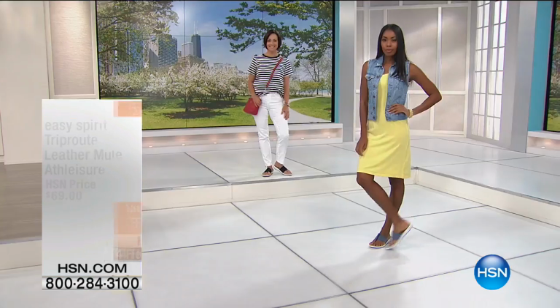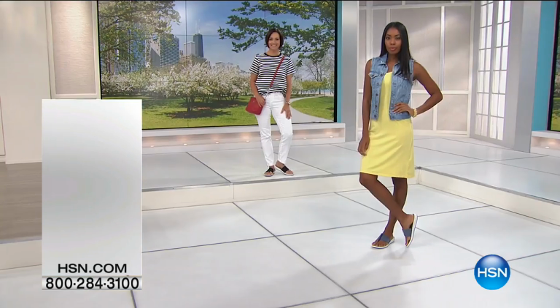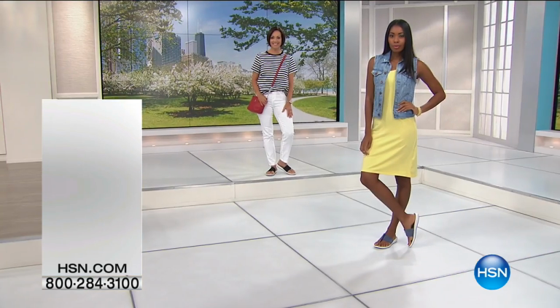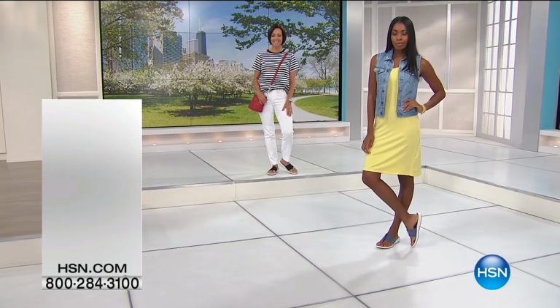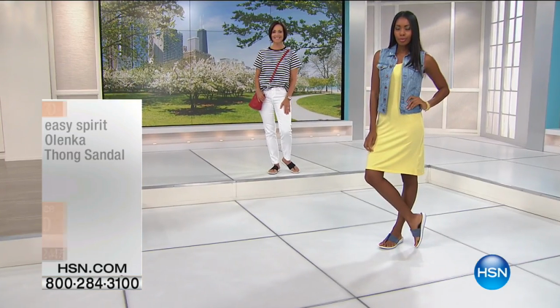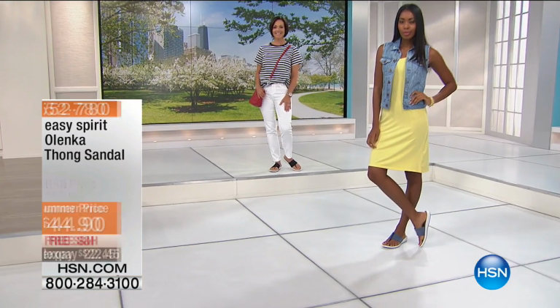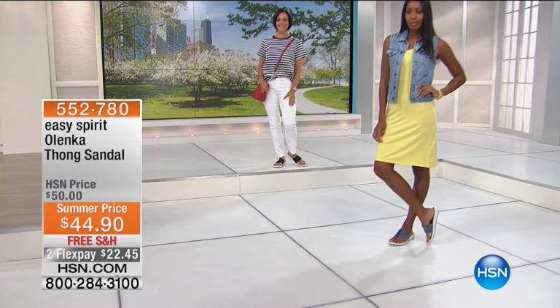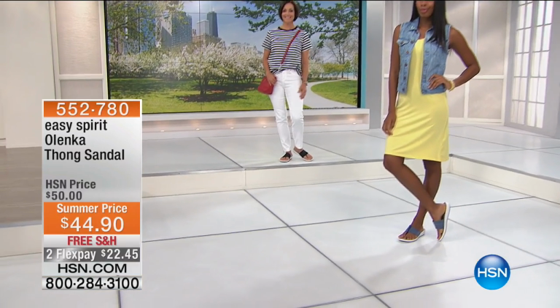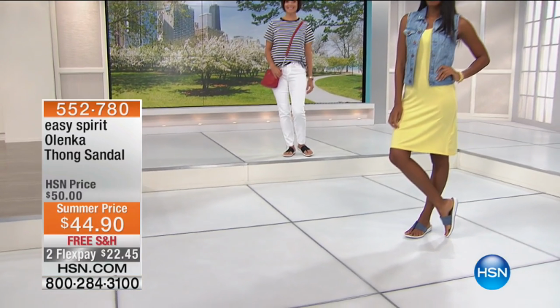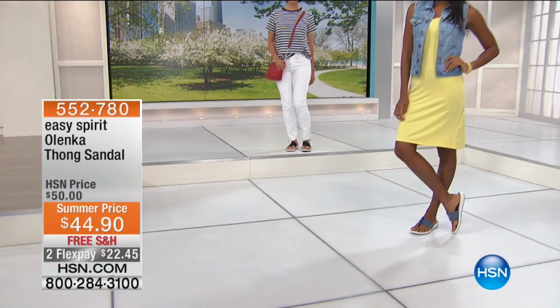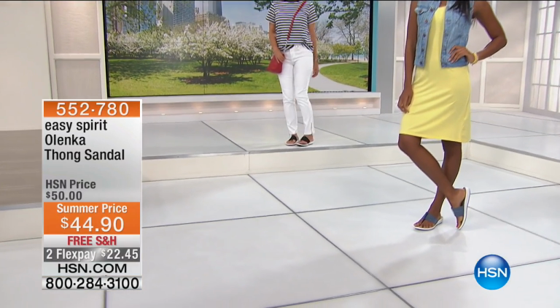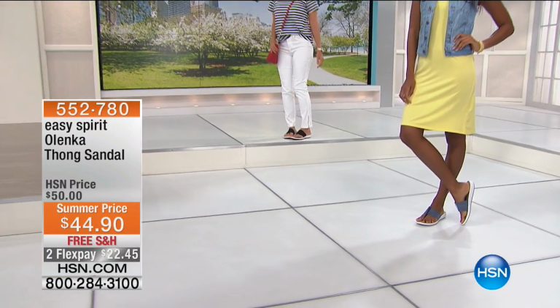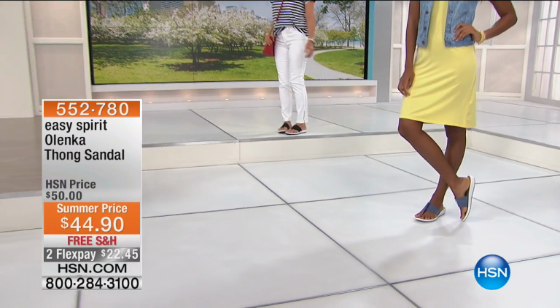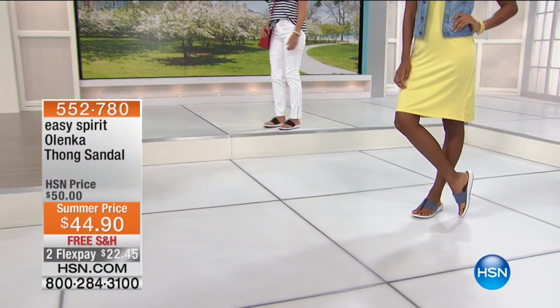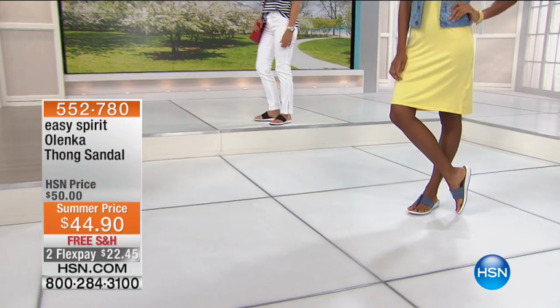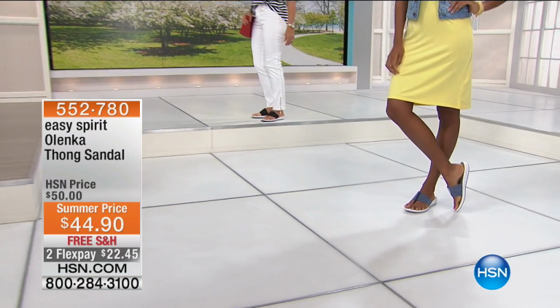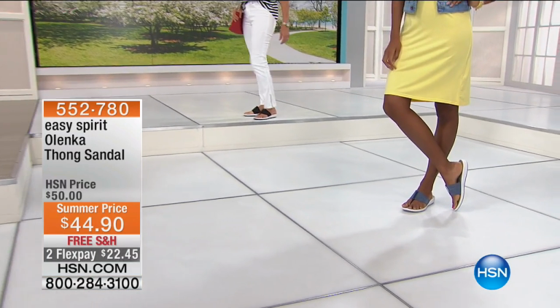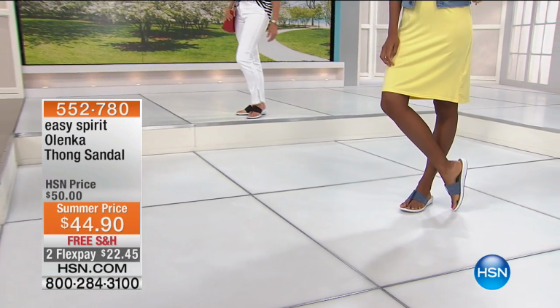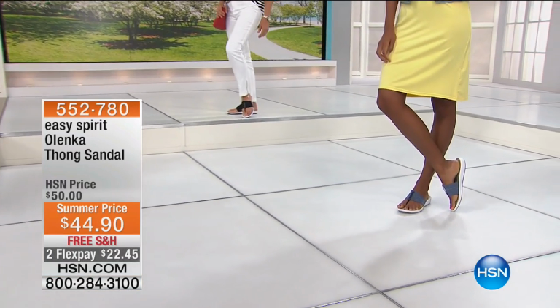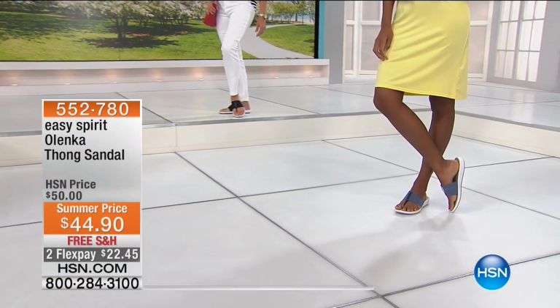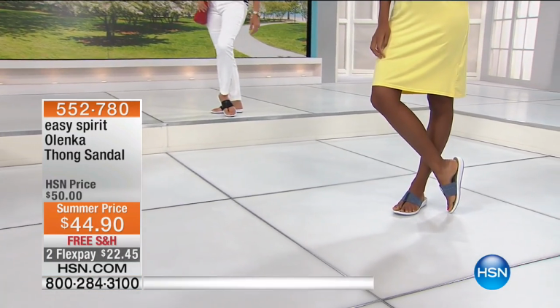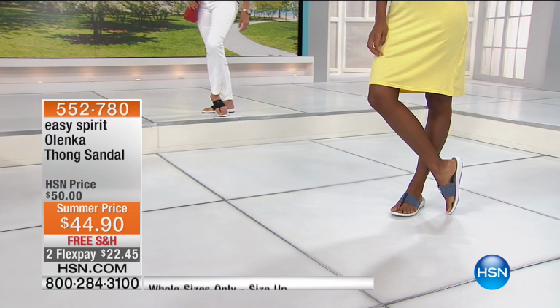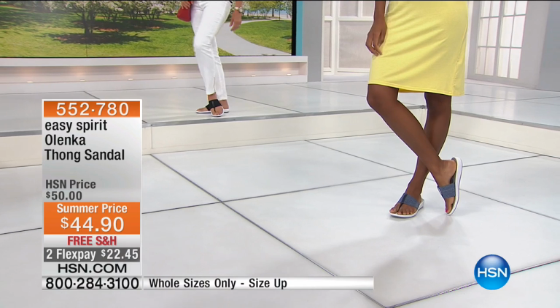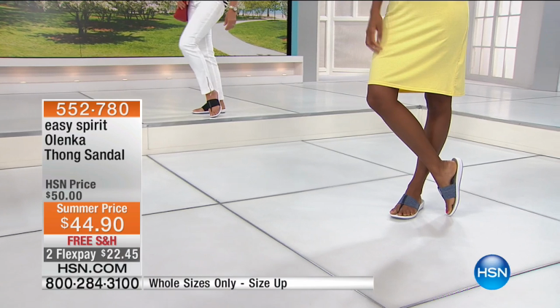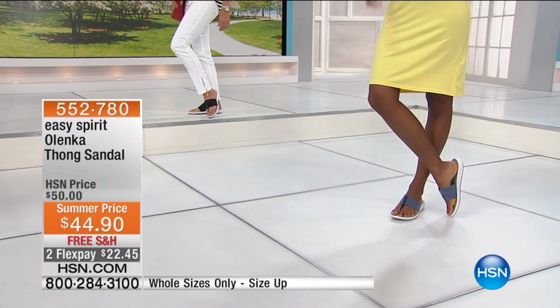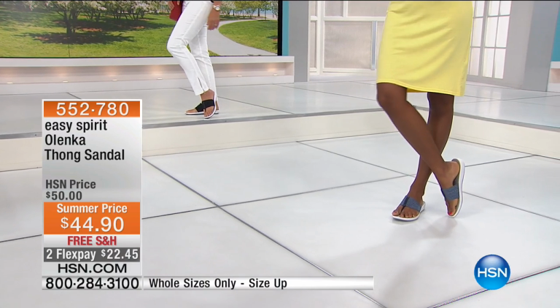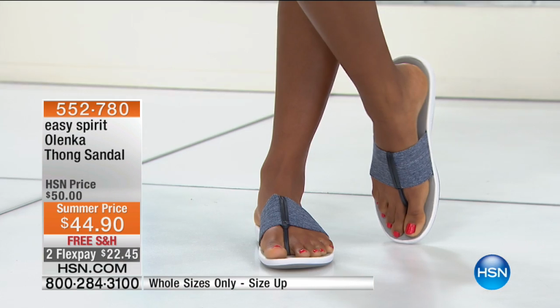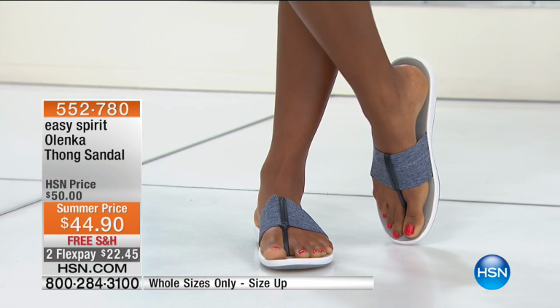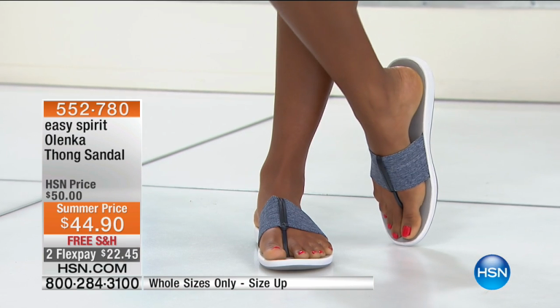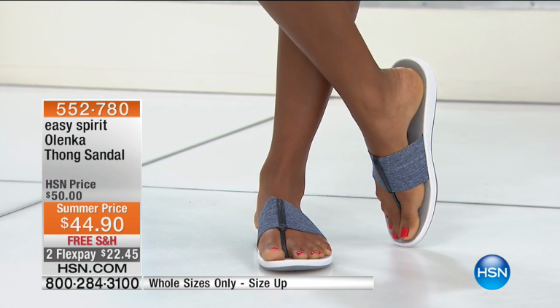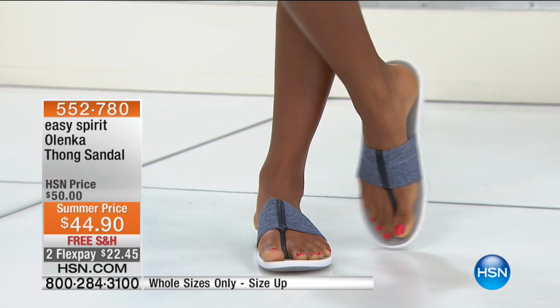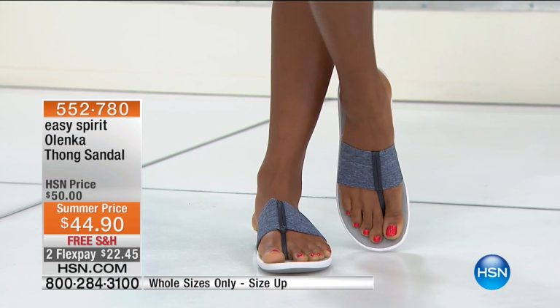It's our number one selling shoe for over 10 years running. We've sold millions and millions of pairs. Fantastic — and that one's coming up in just a little bit.